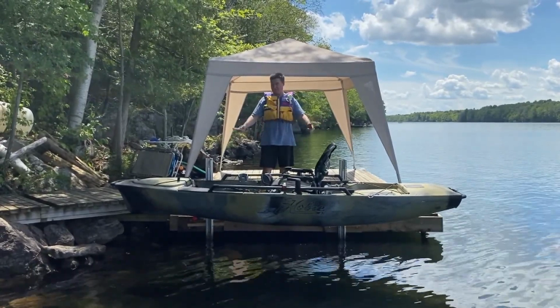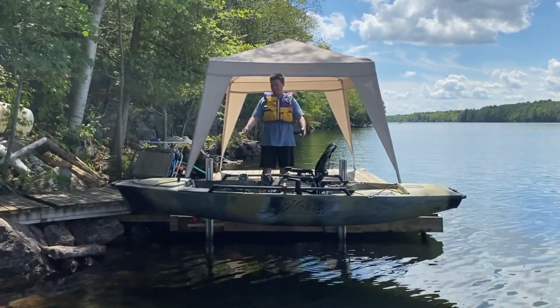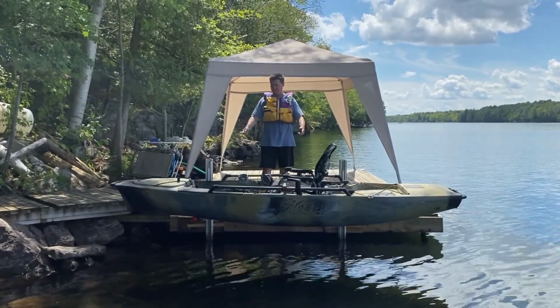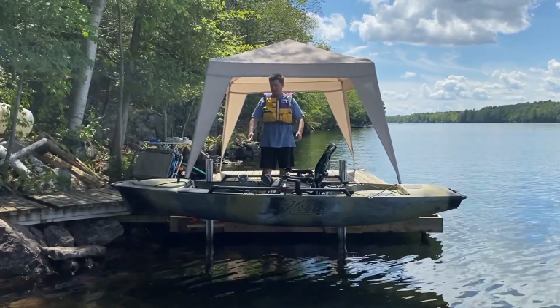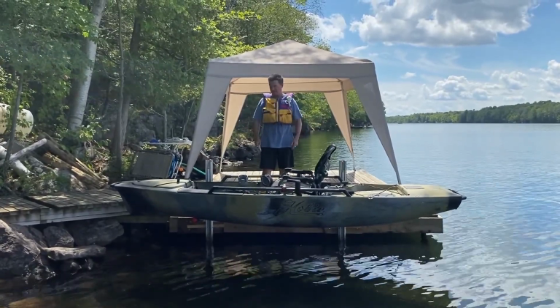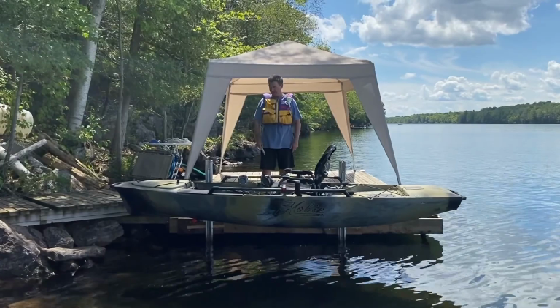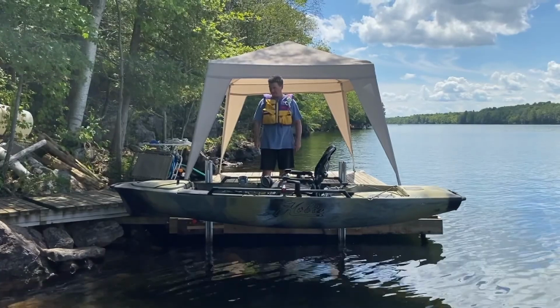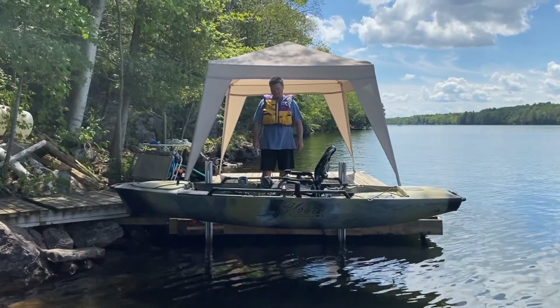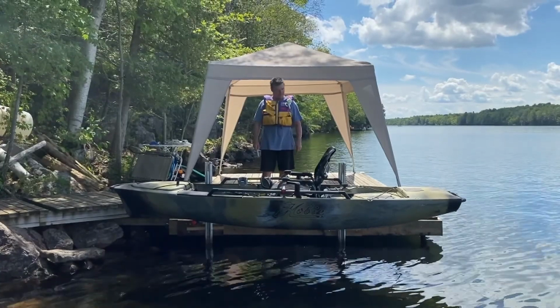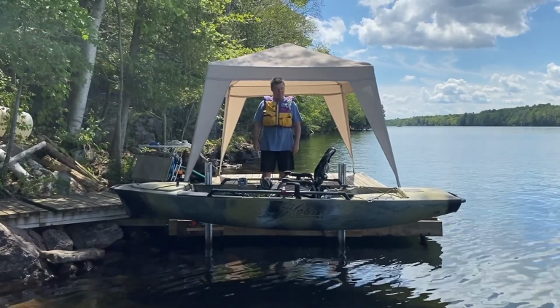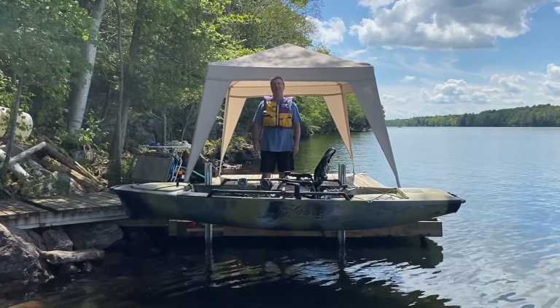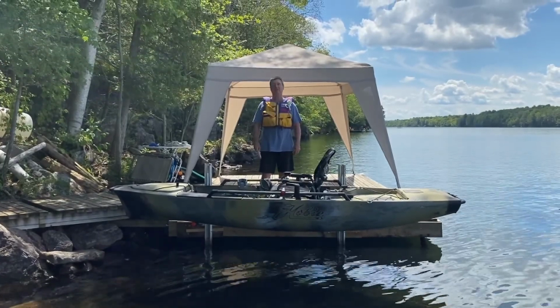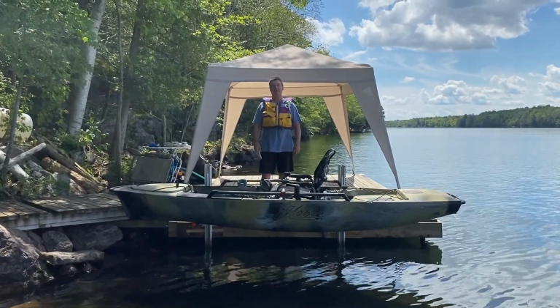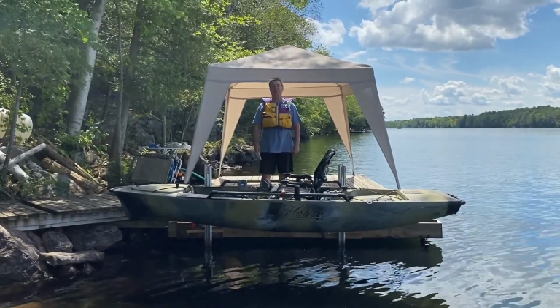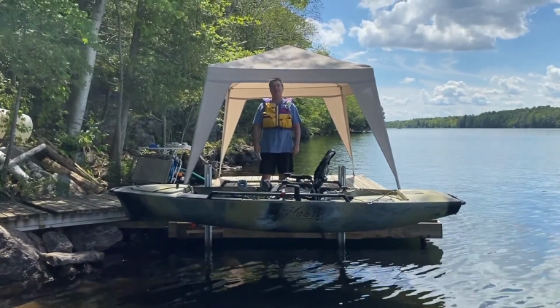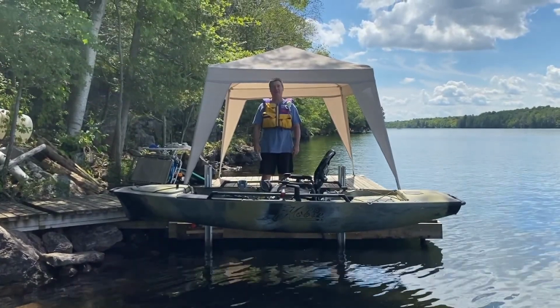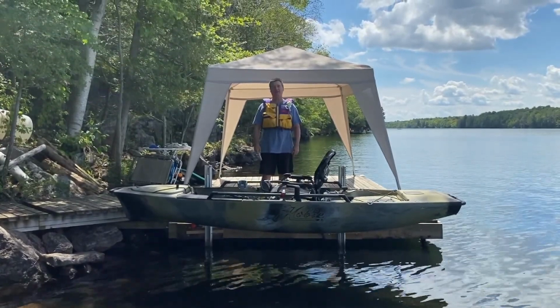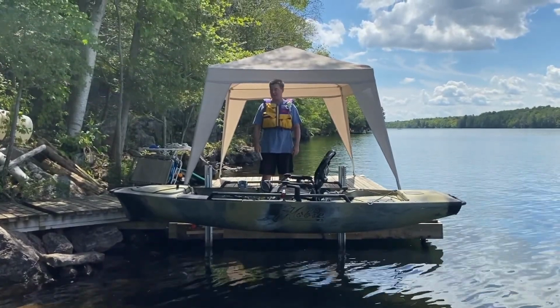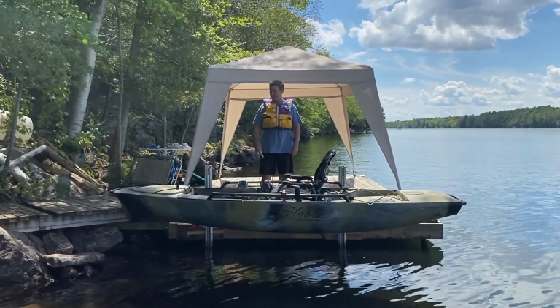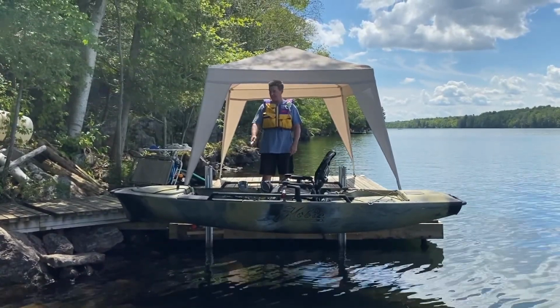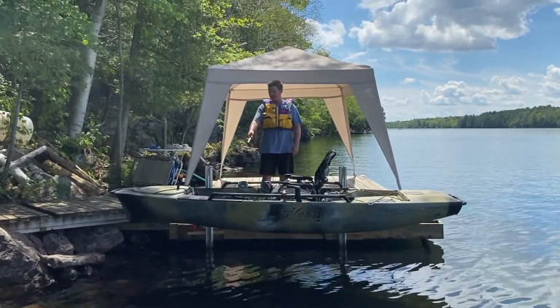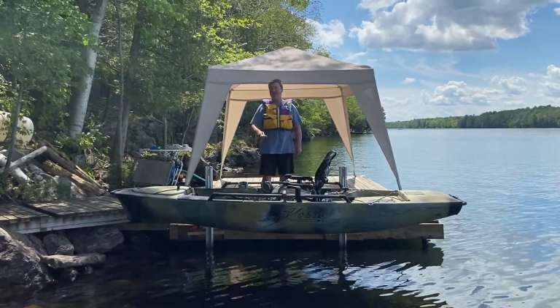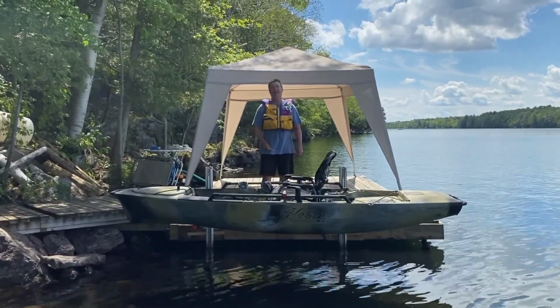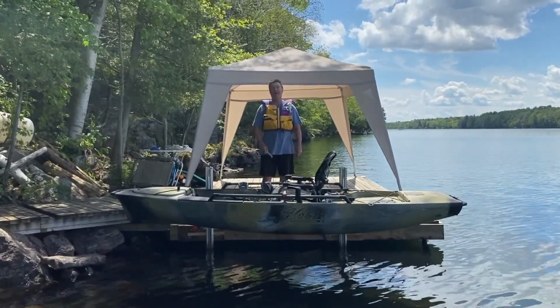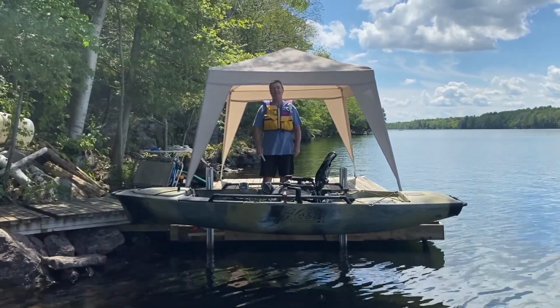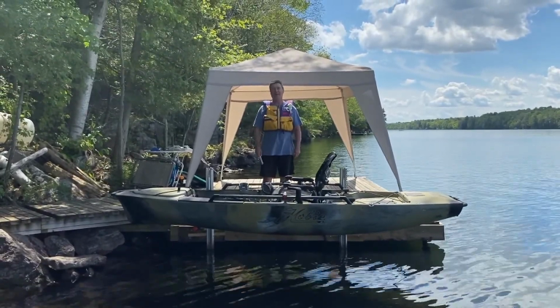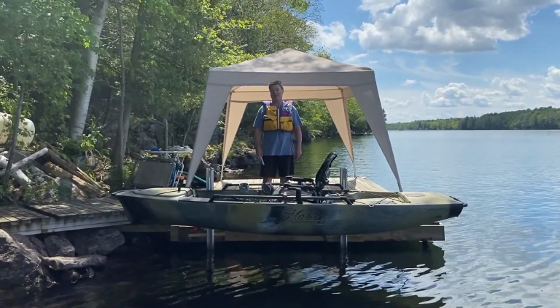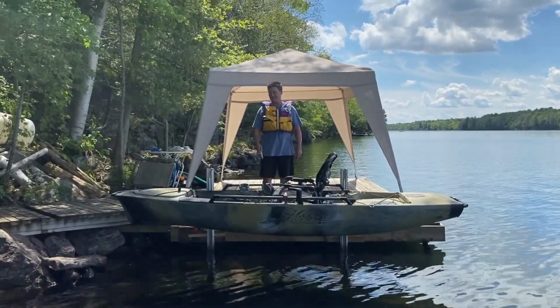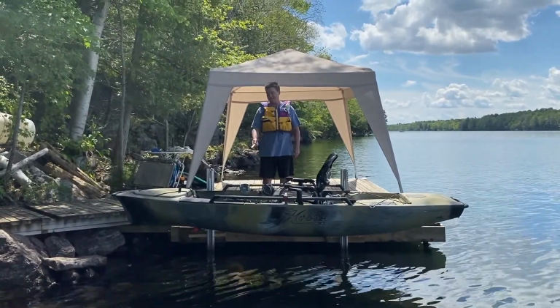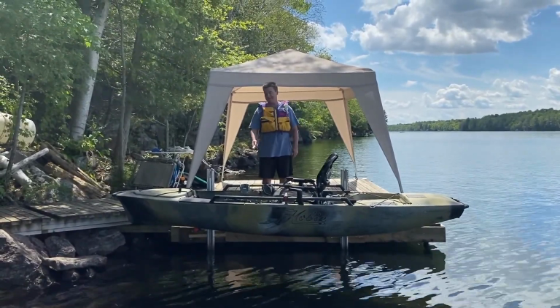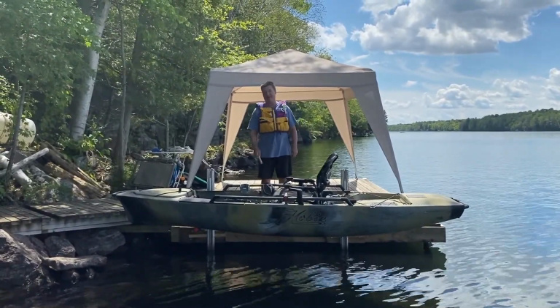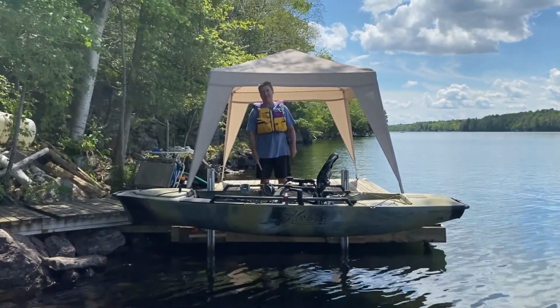Thanks very much for watching today. Happy pedaling with these kayaks!